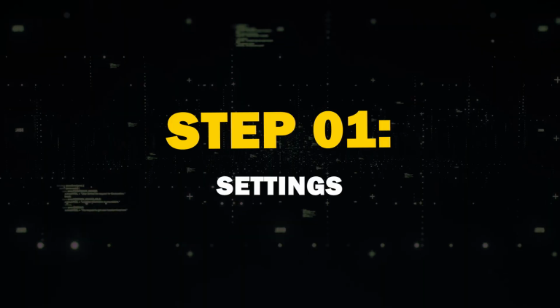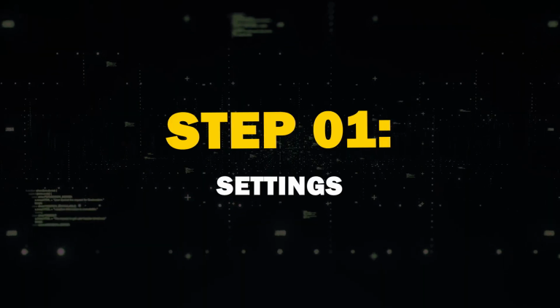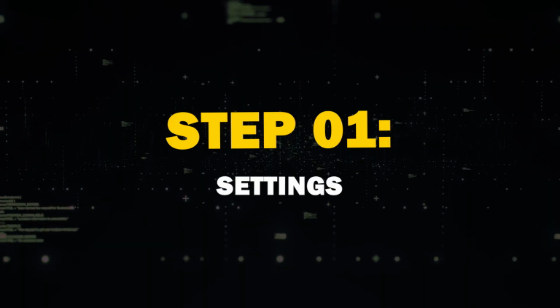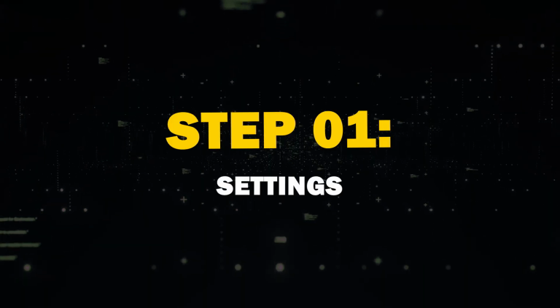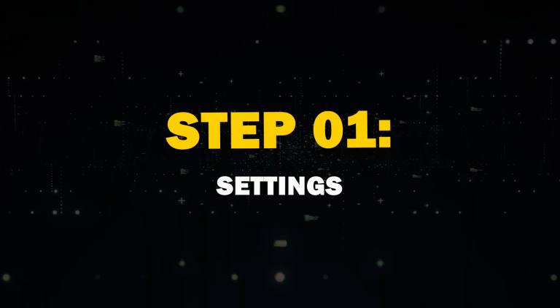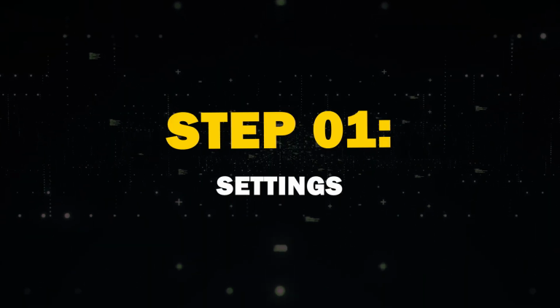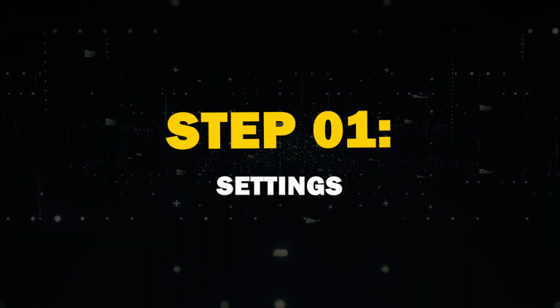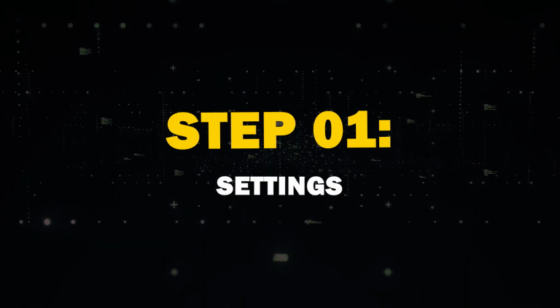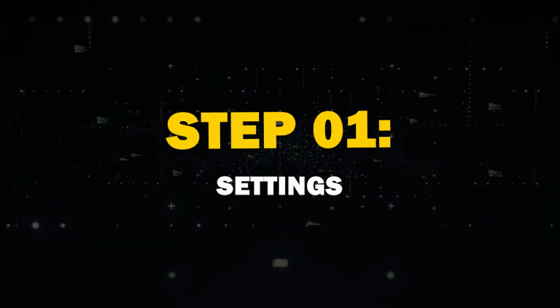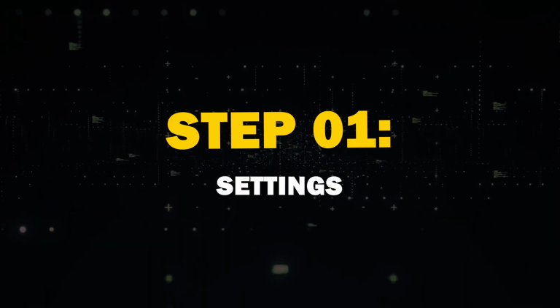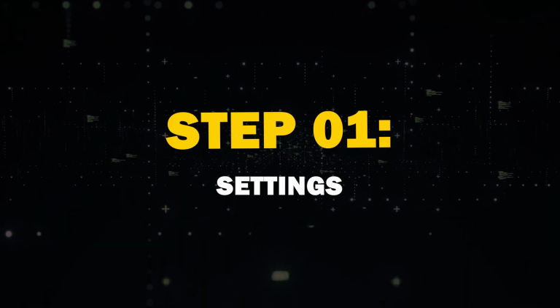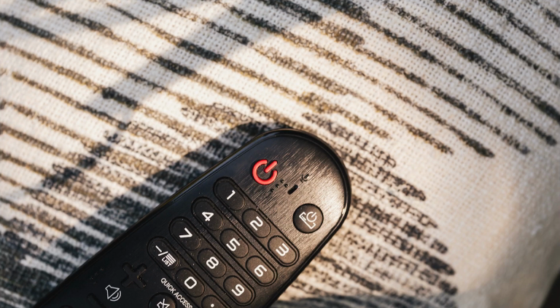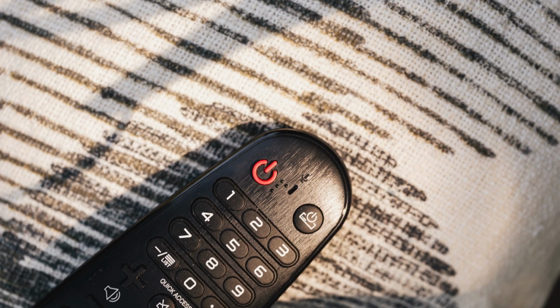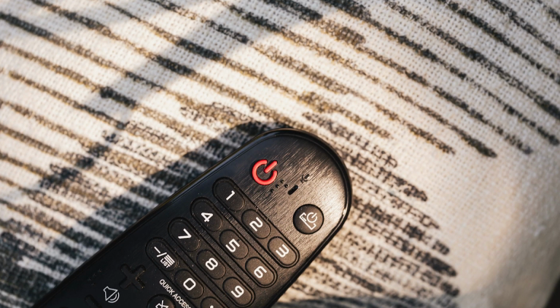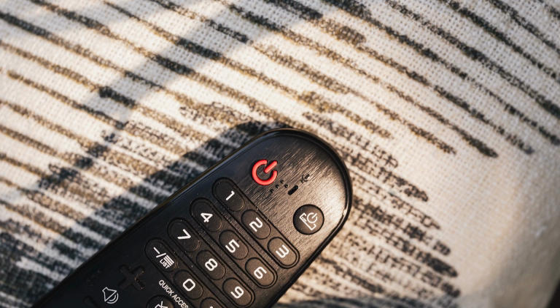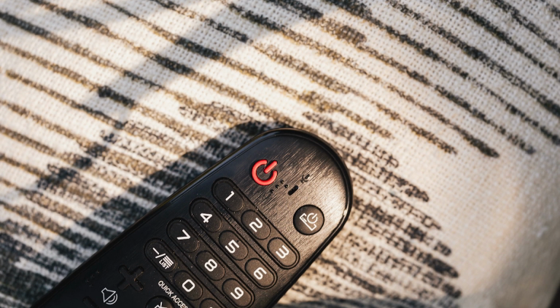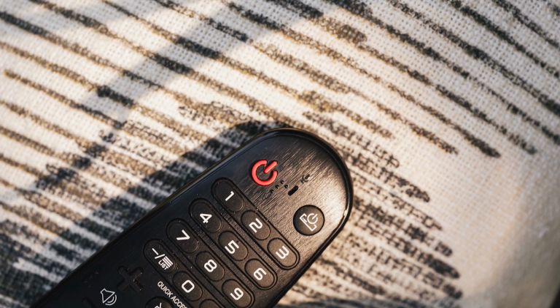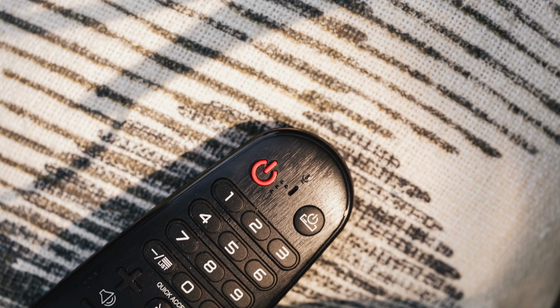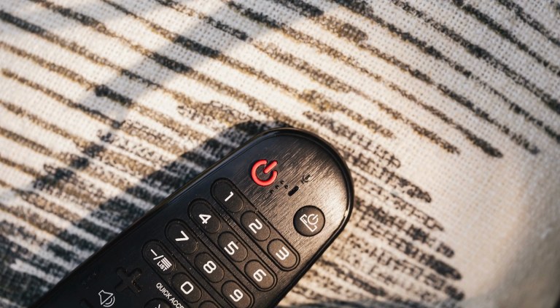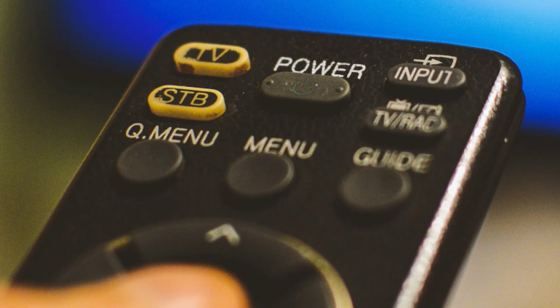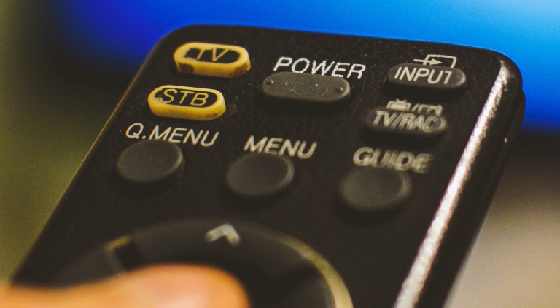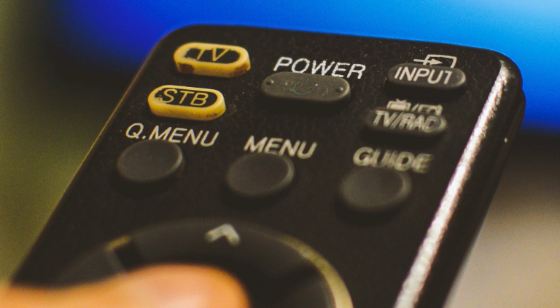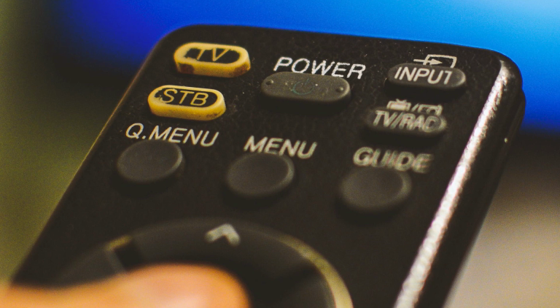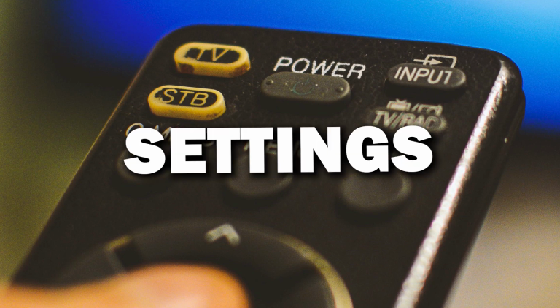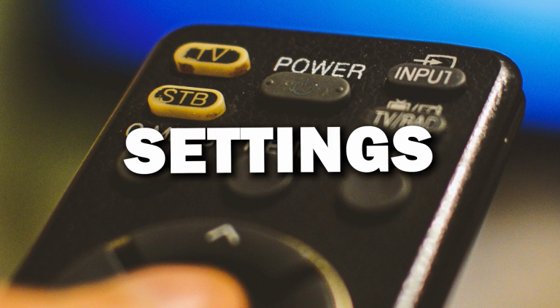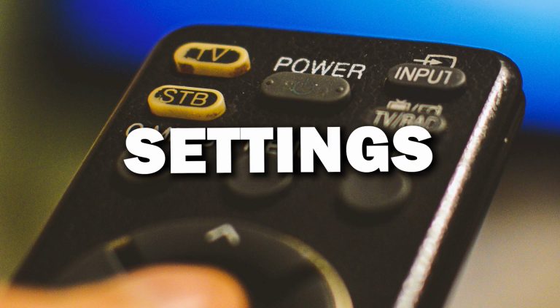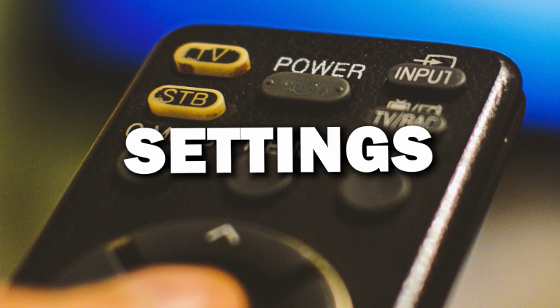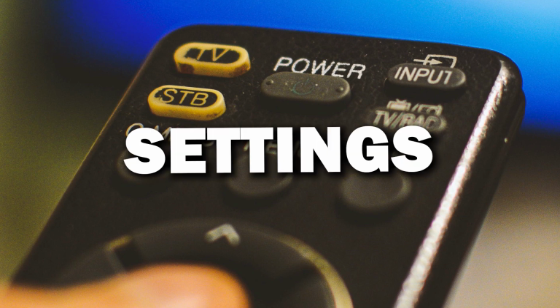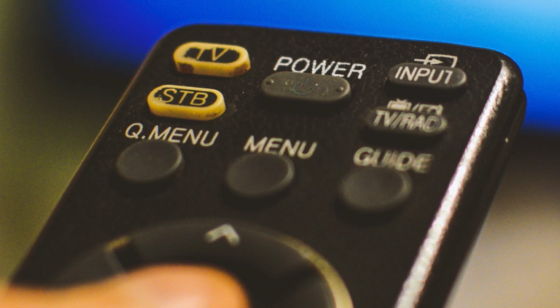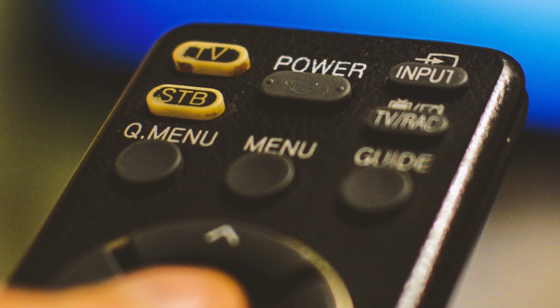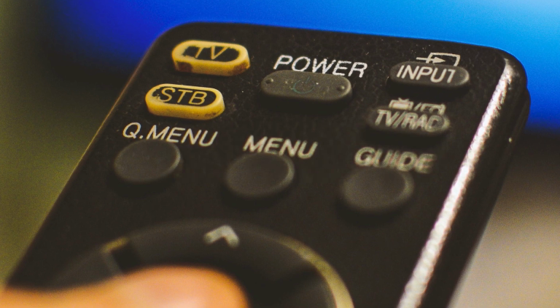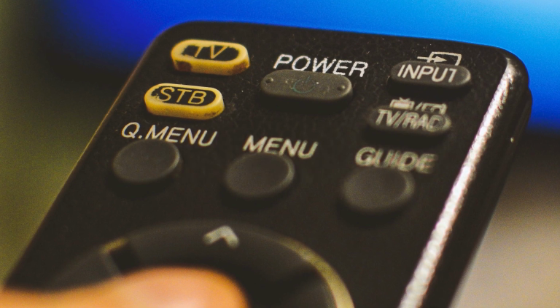Step 1: Settings. First, grab your remote and go to the Settings menu to get things started.